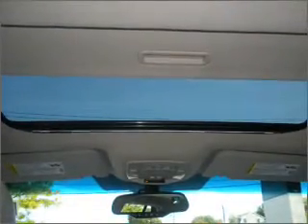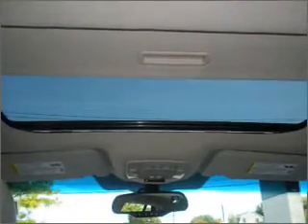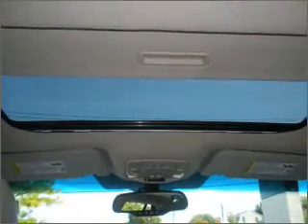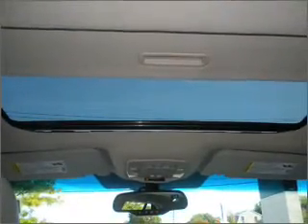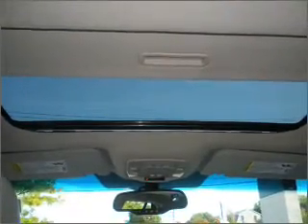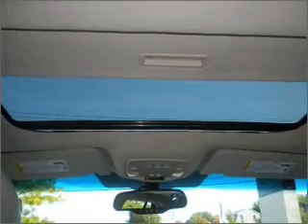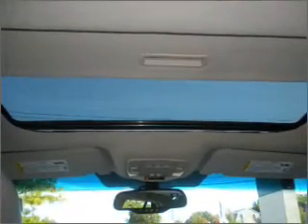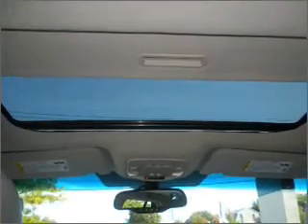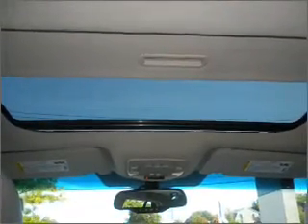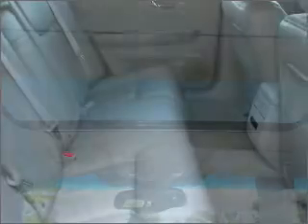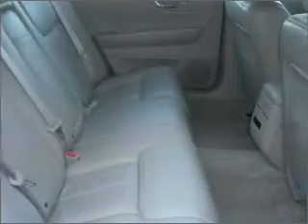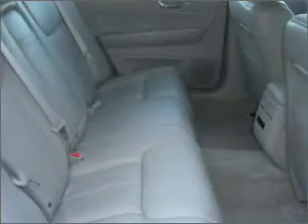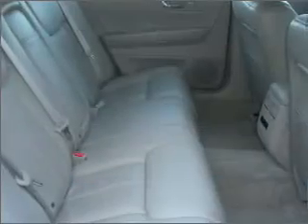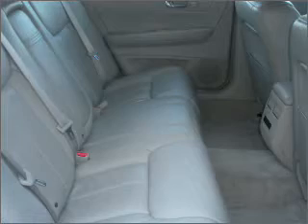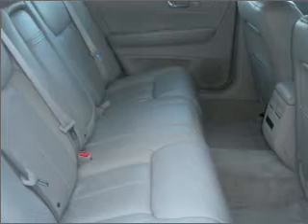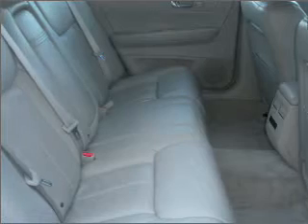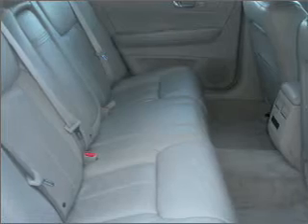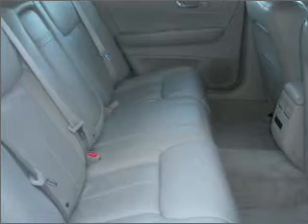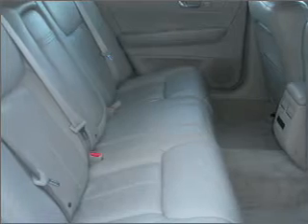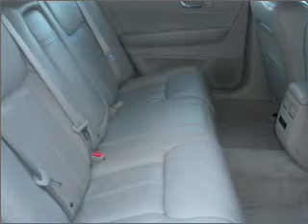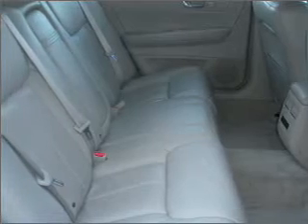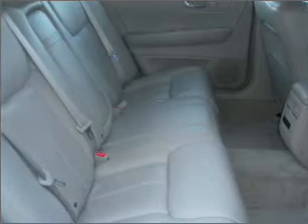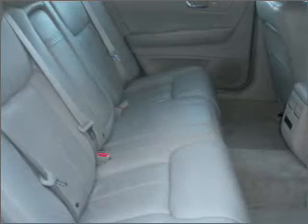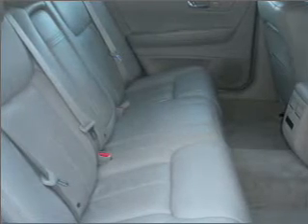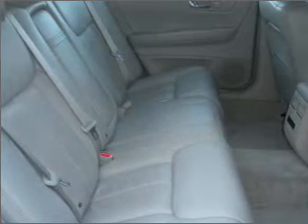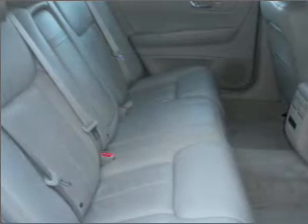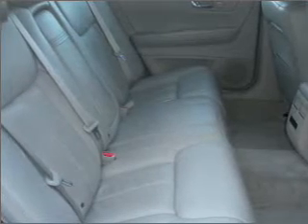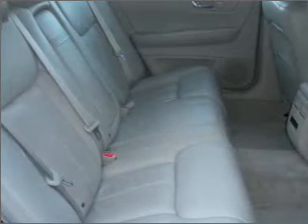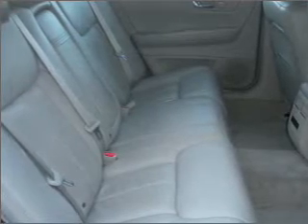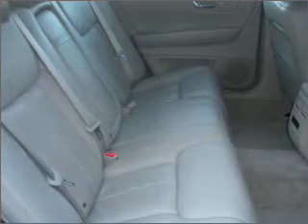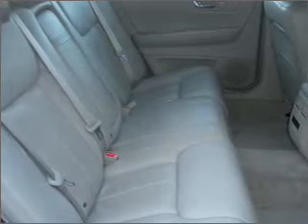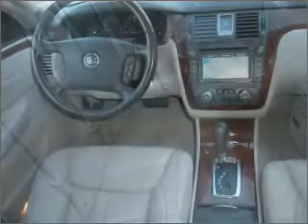You can also ride with confidence with the fog lamps, daytime running lights, 4-wheel ABS brakes and more.